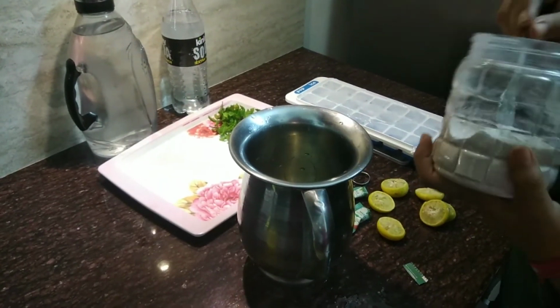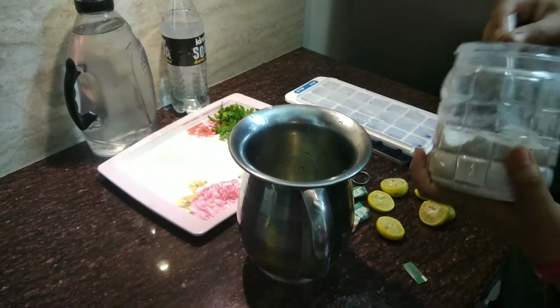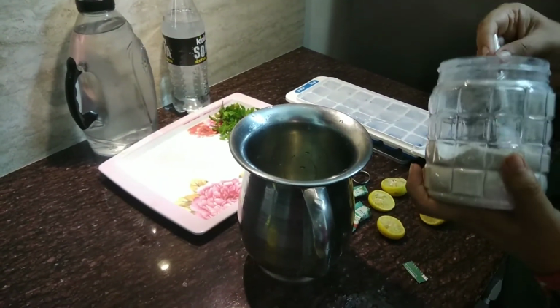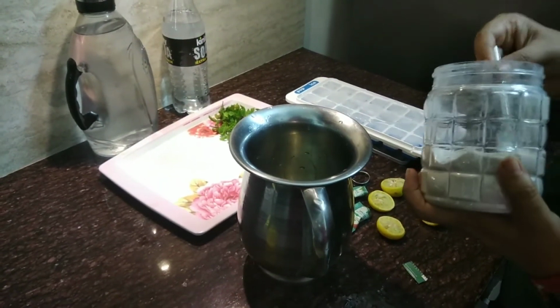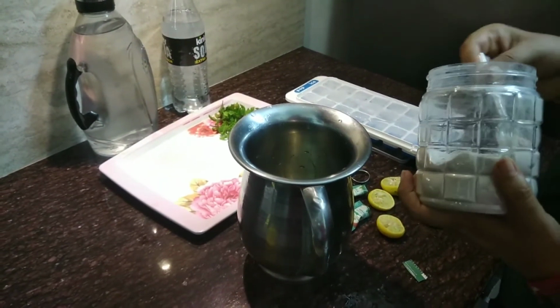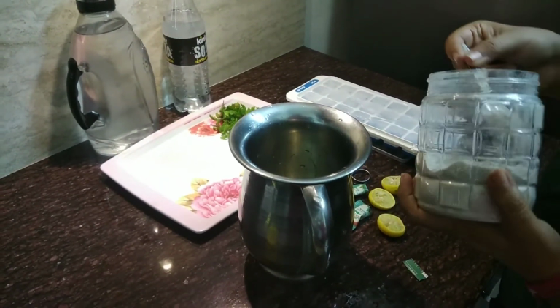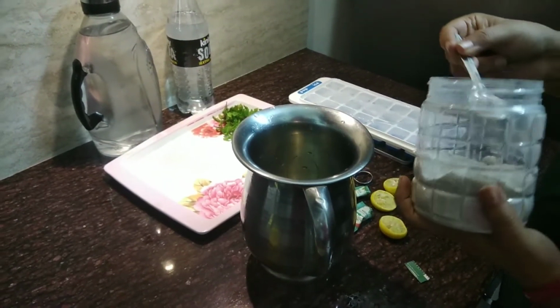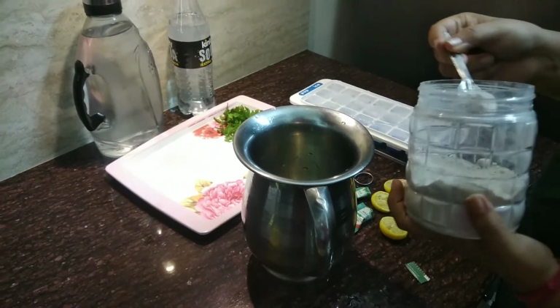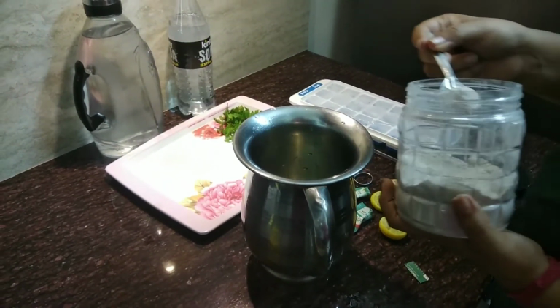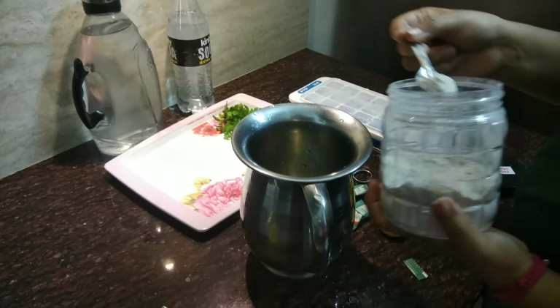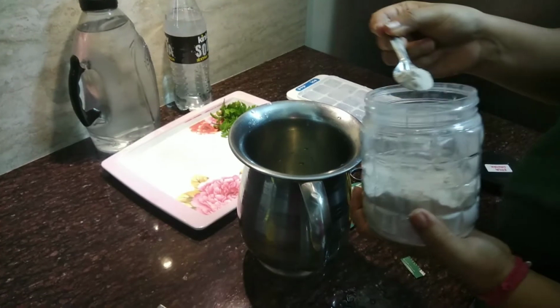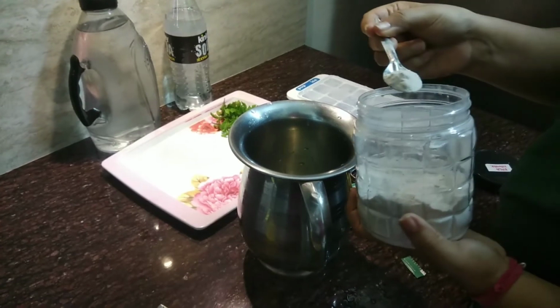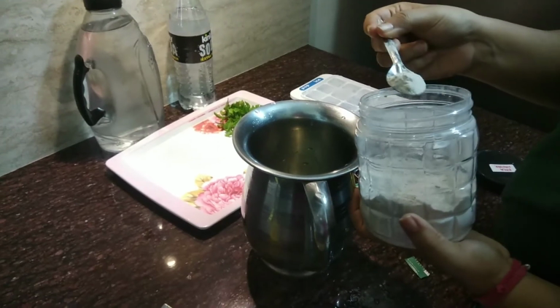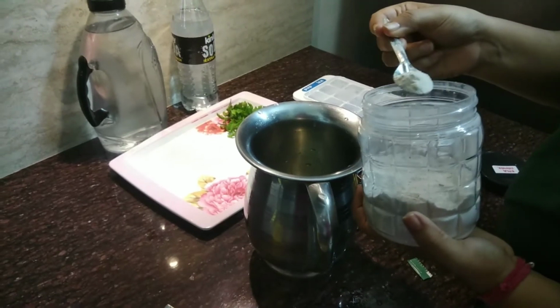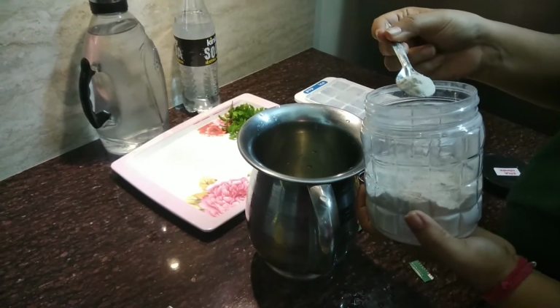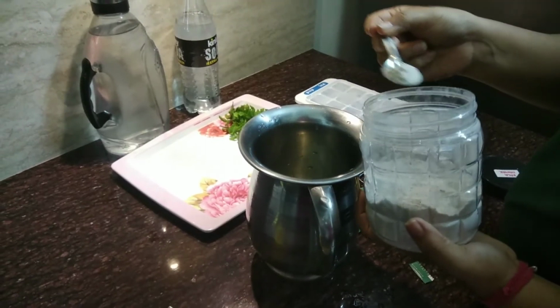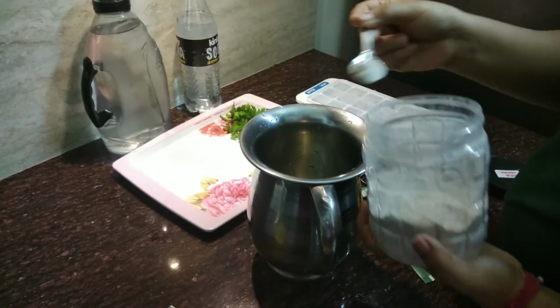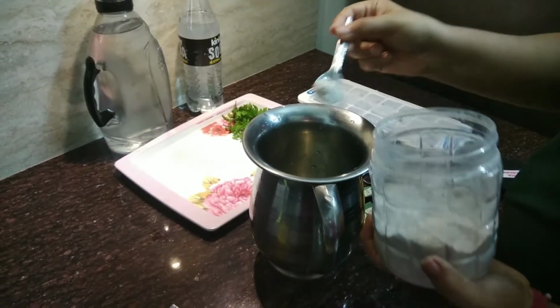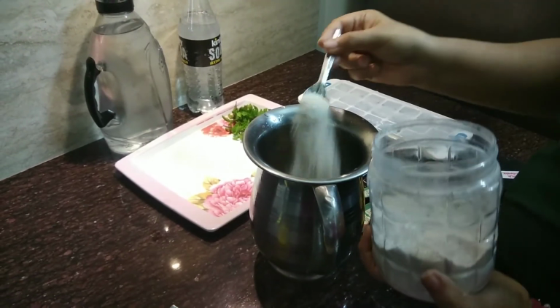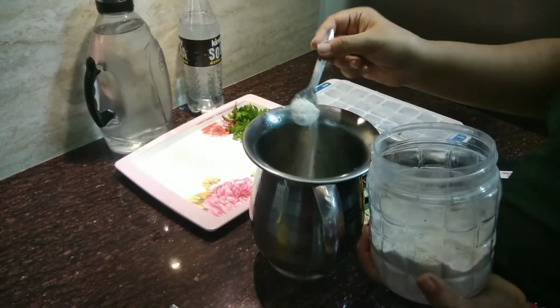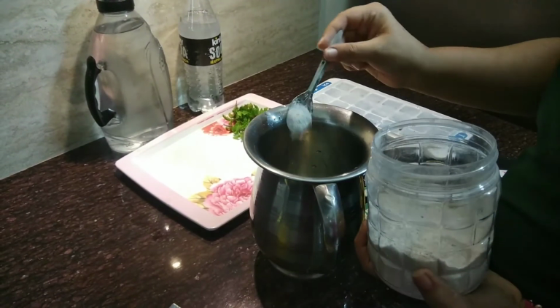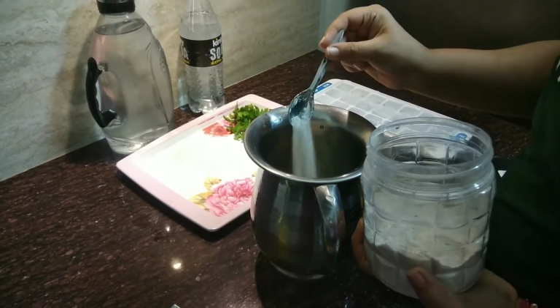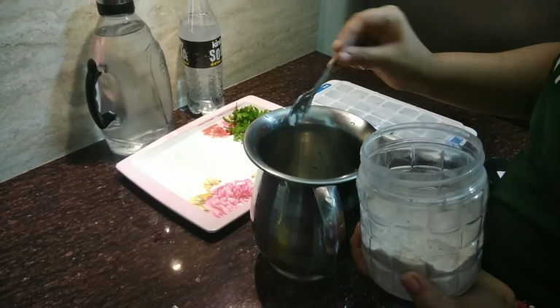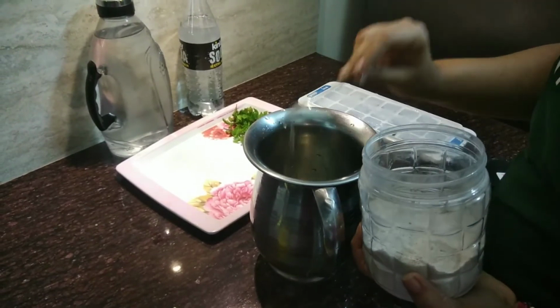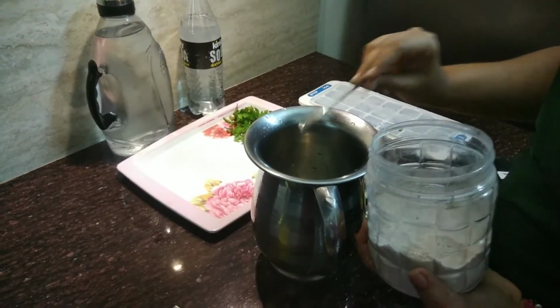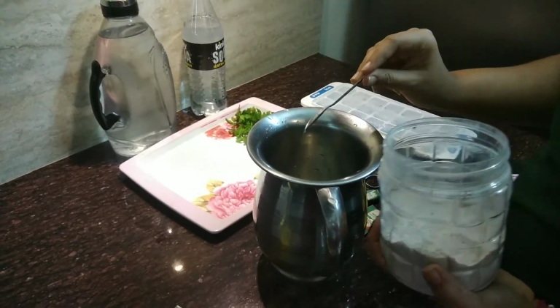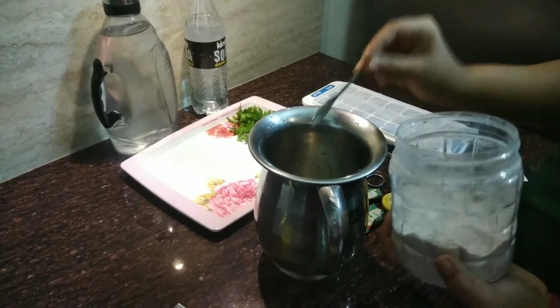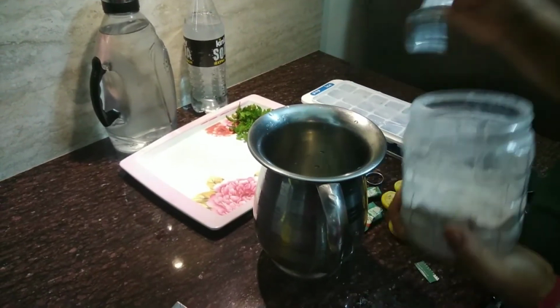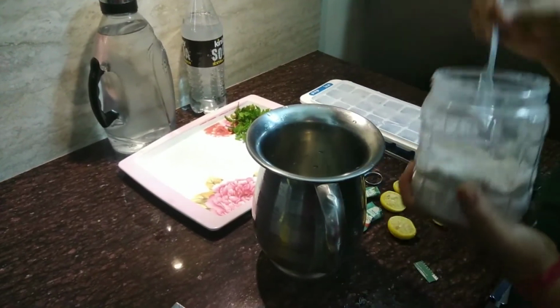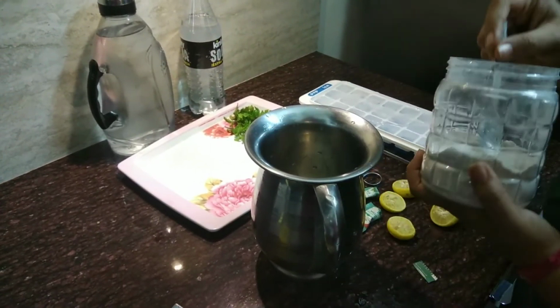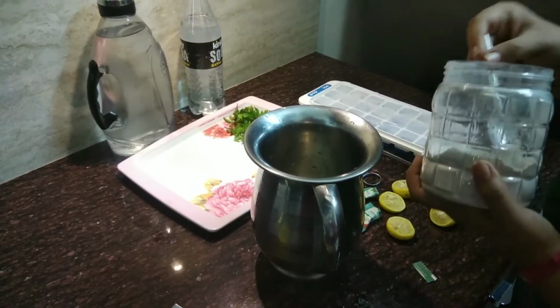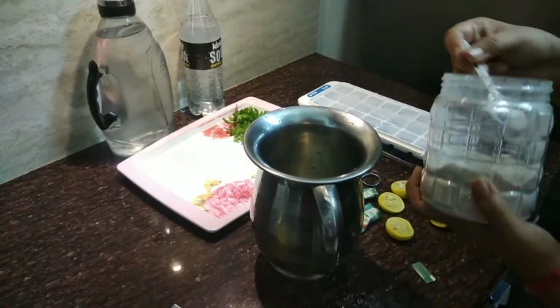Now add kala namak. You can add one teaspoon — it is totally based on your taste. I am adding one teaspoon here.